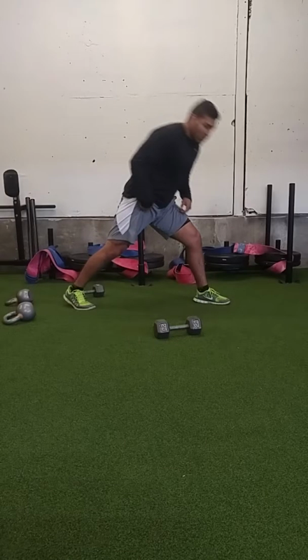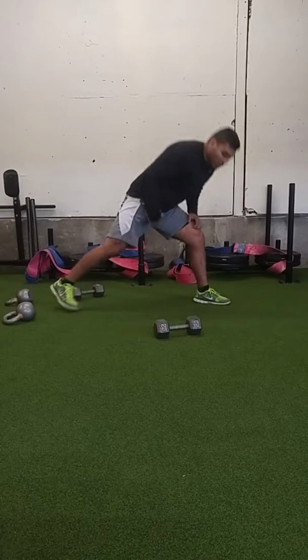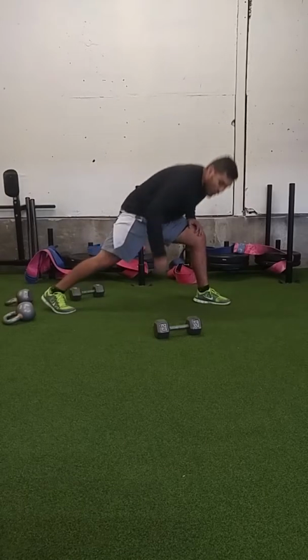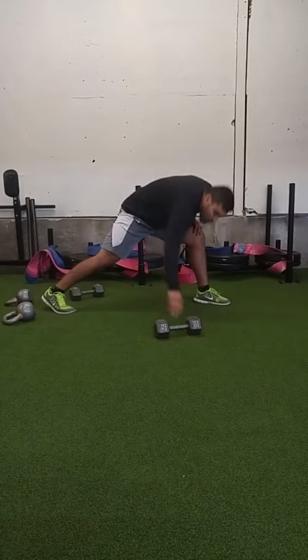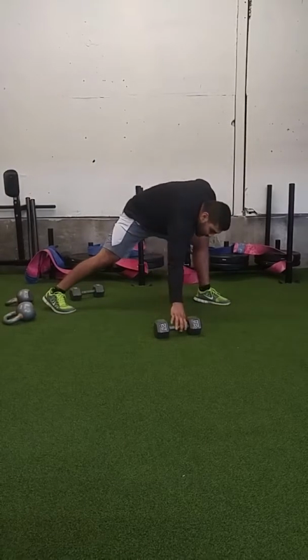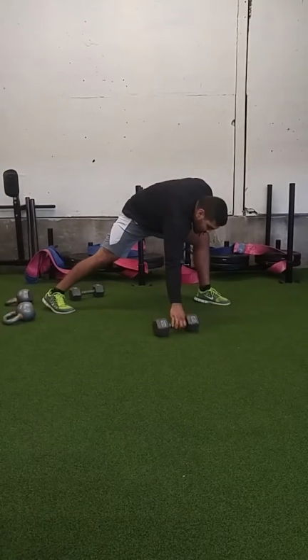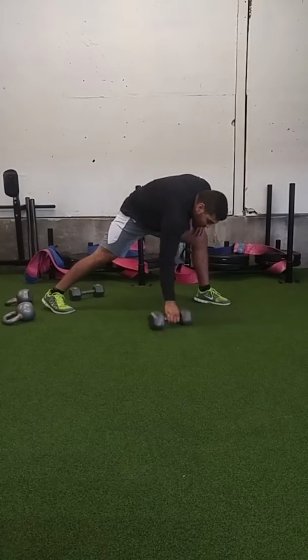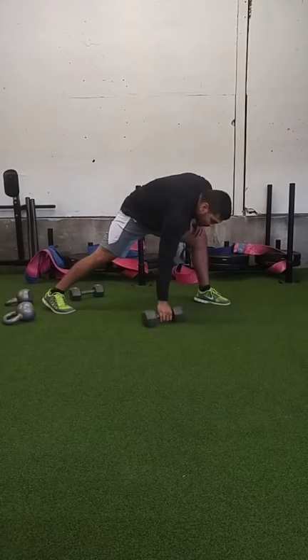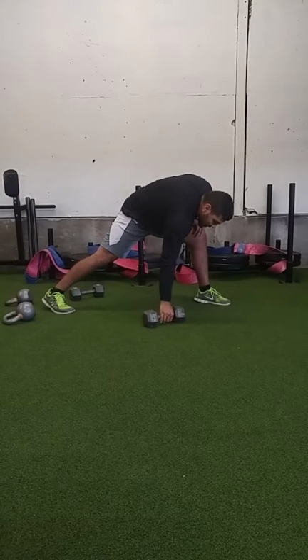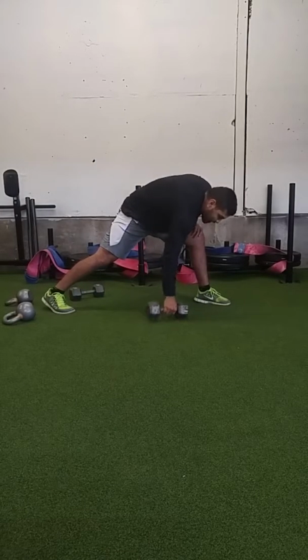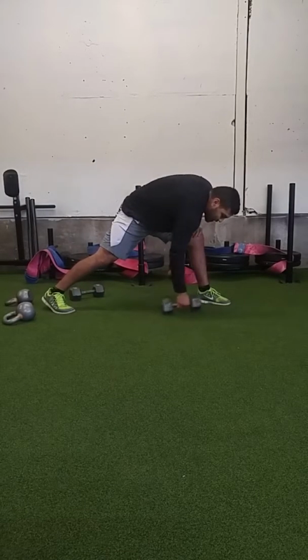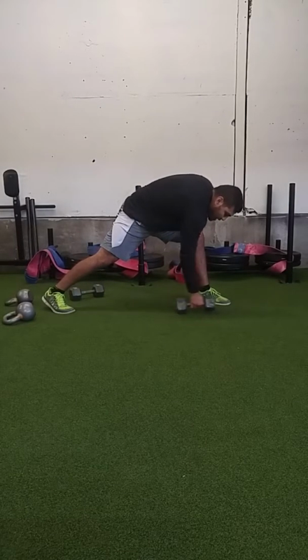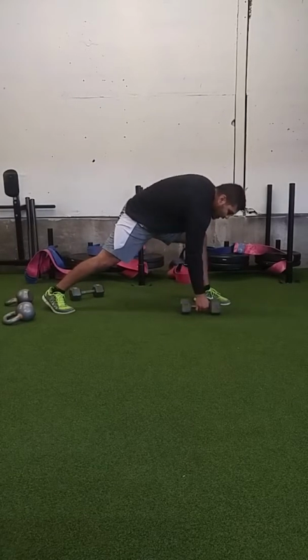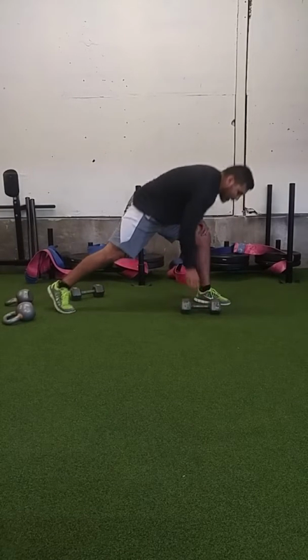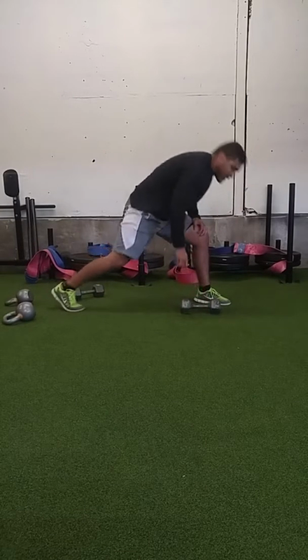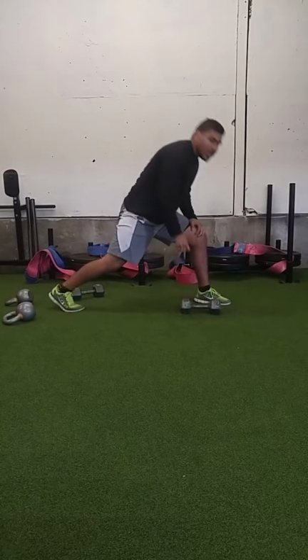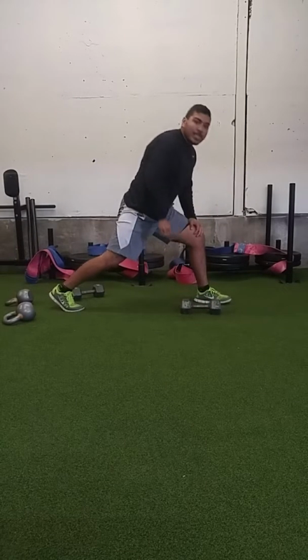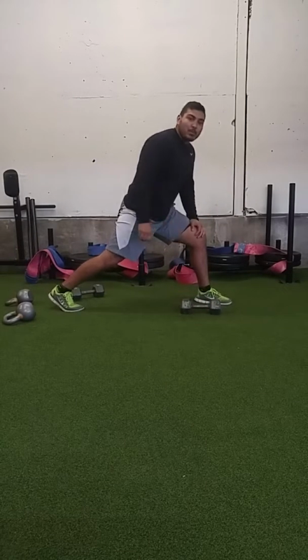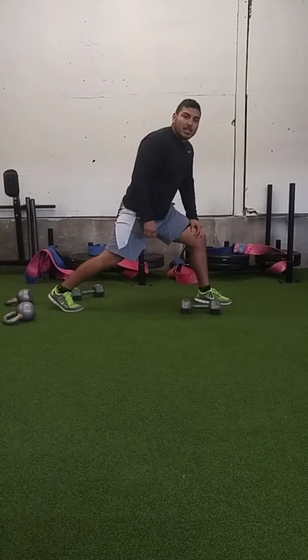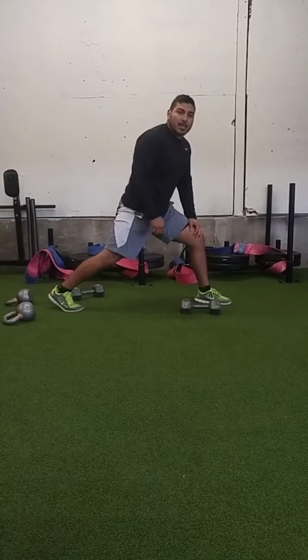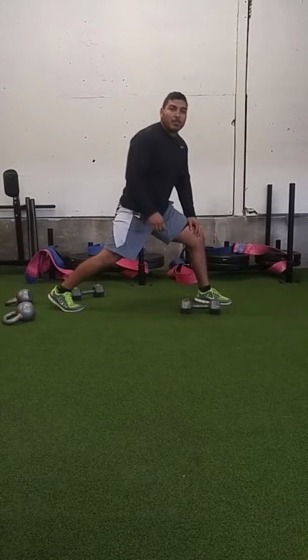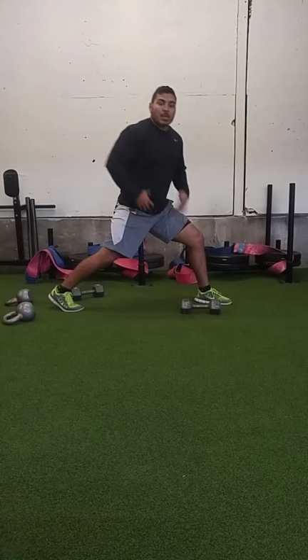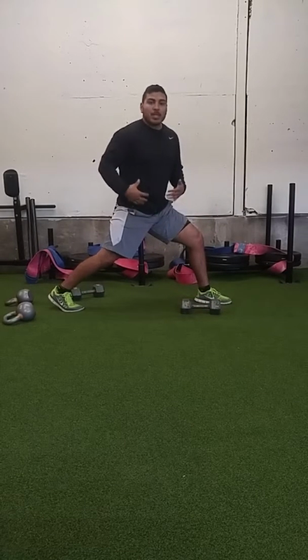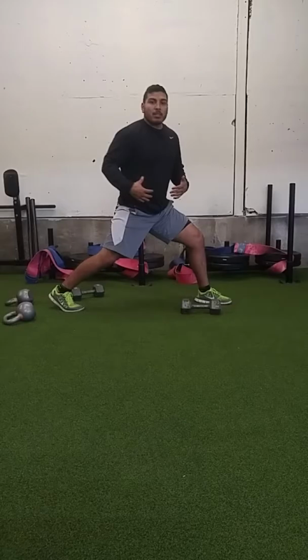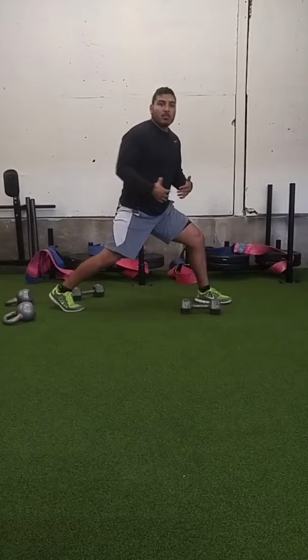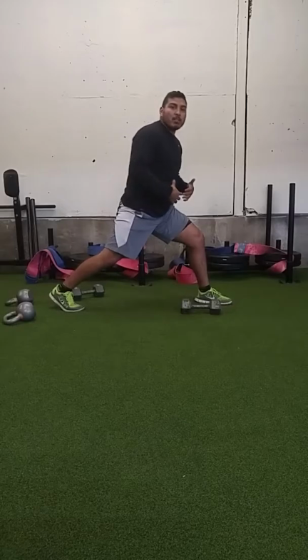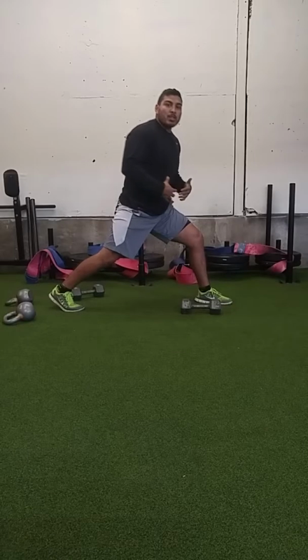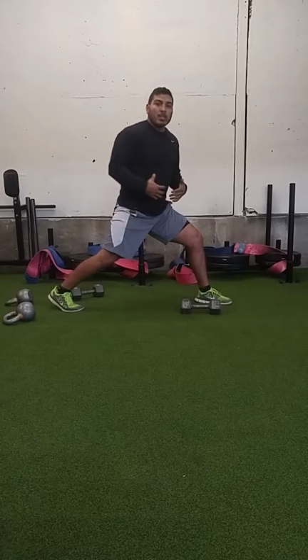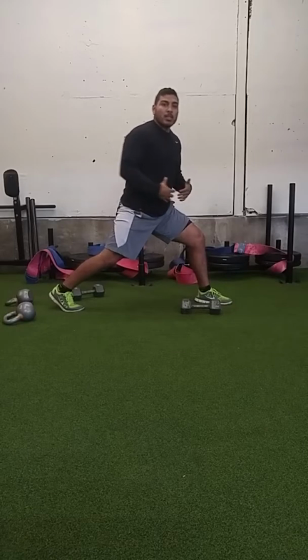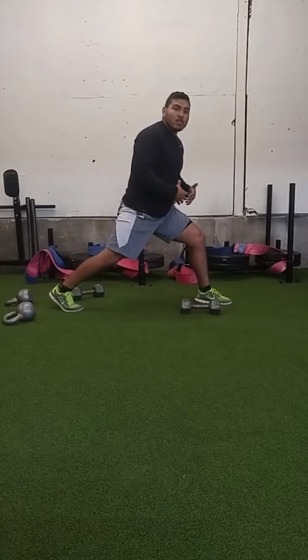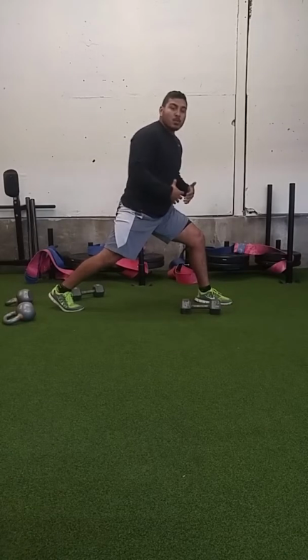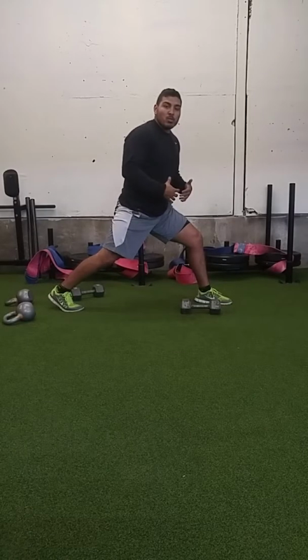We're going to talk about our single arm row. Whenever we're performing a row, I'll show you quickly first what it looks like.